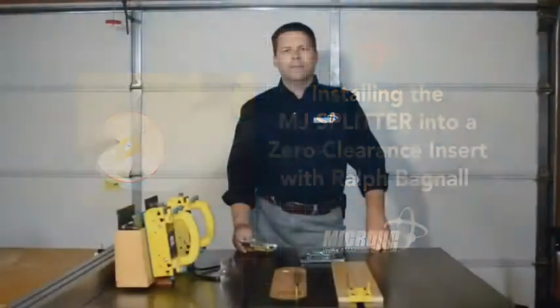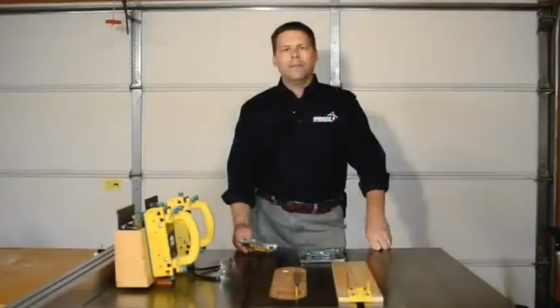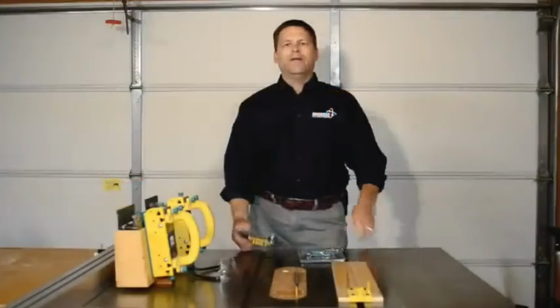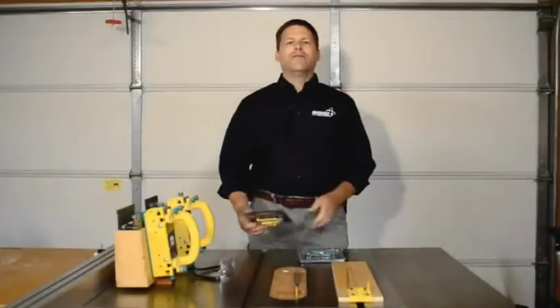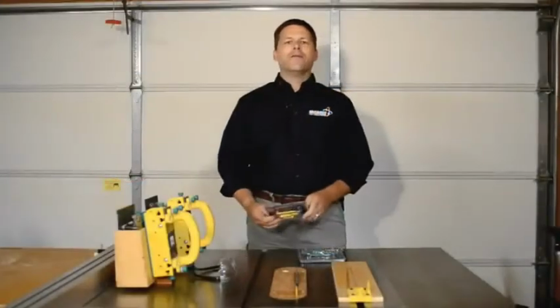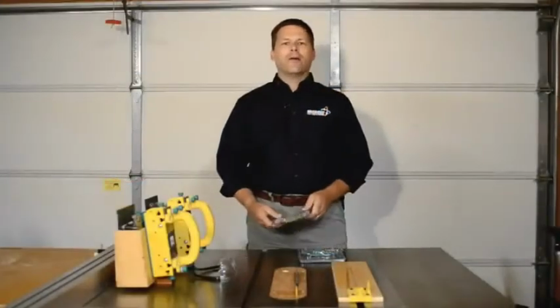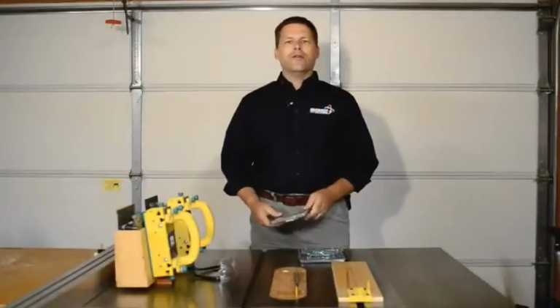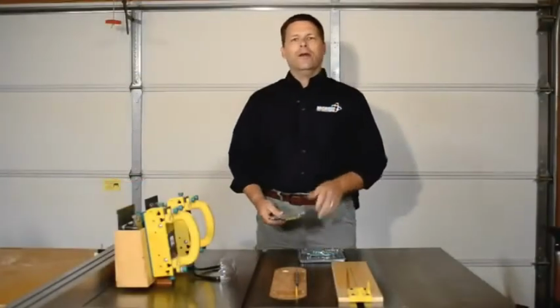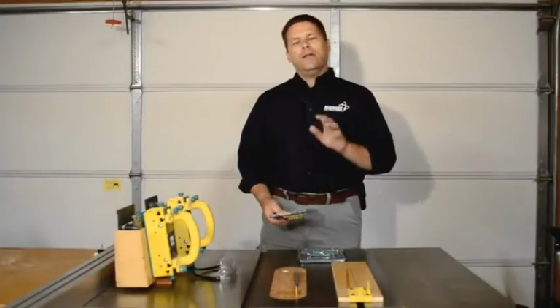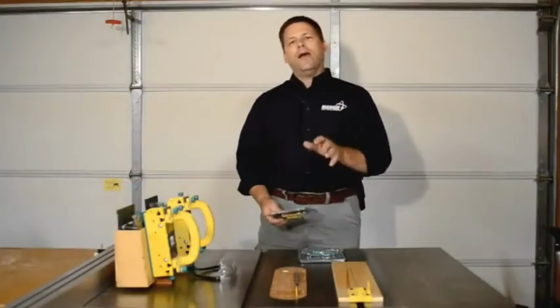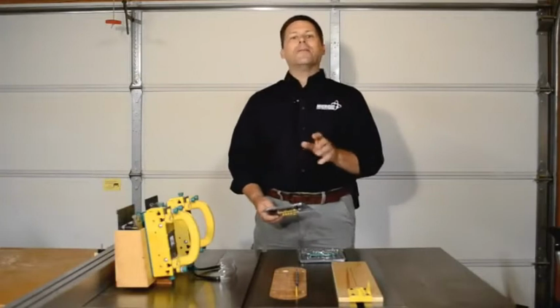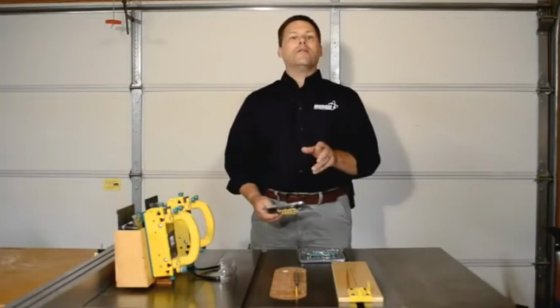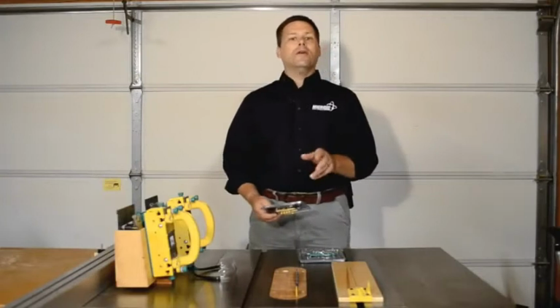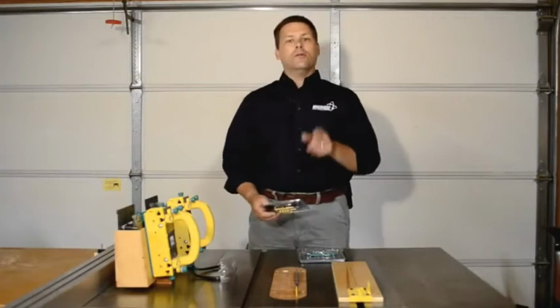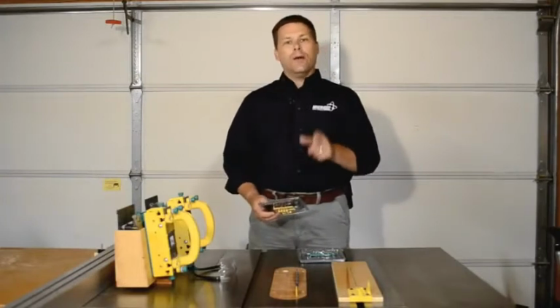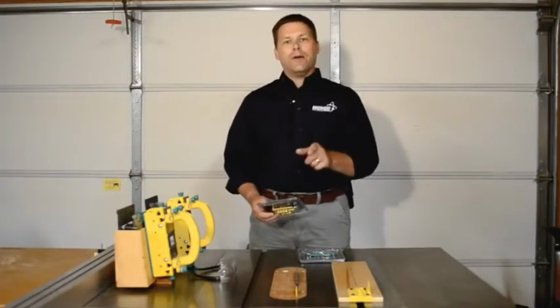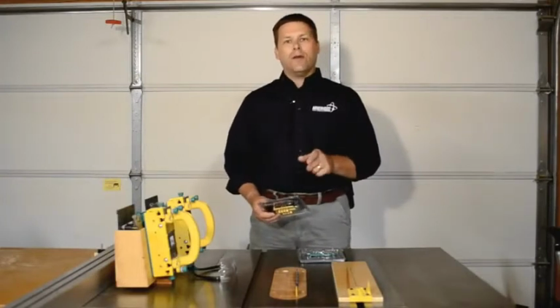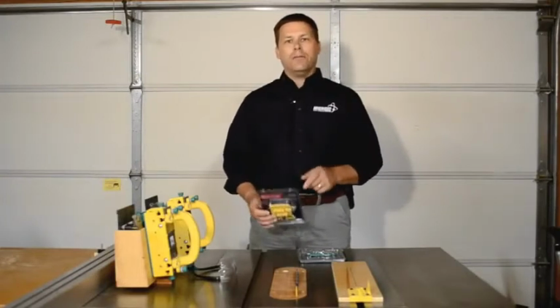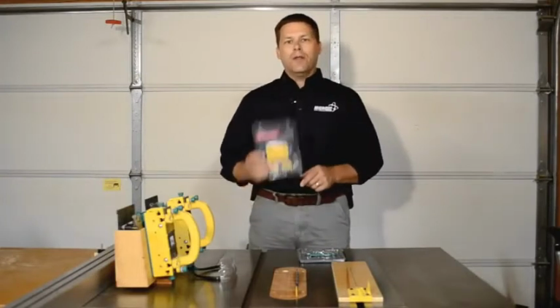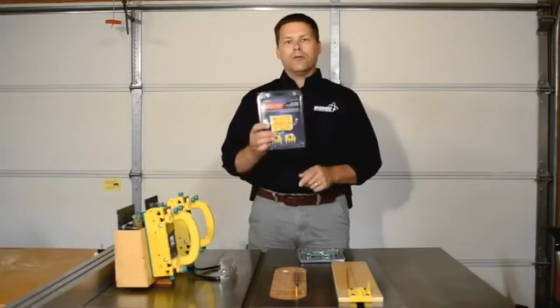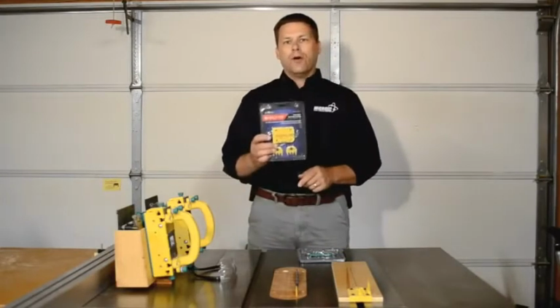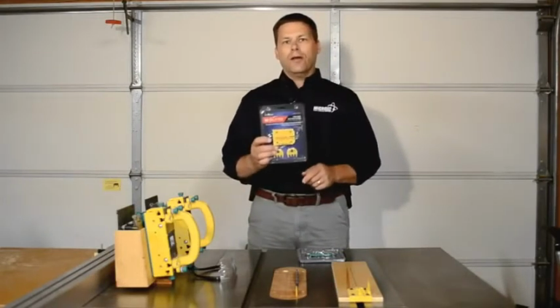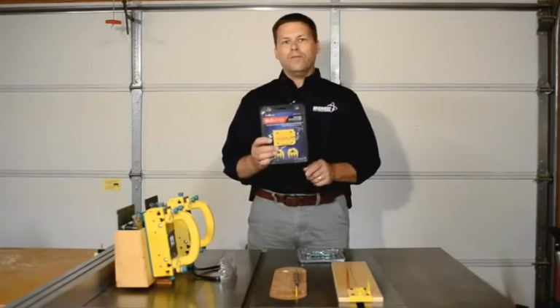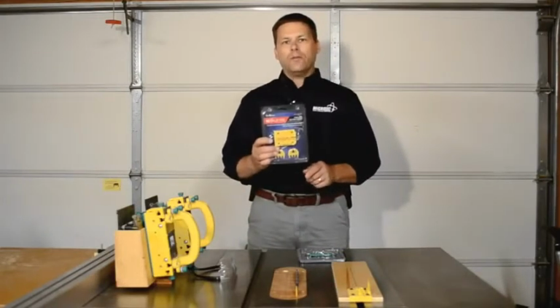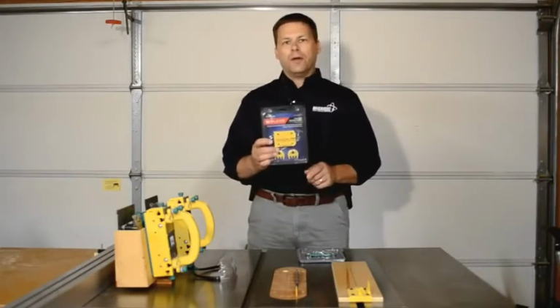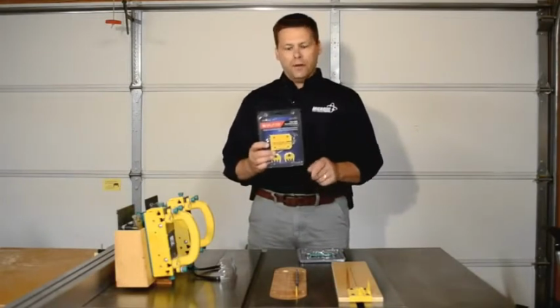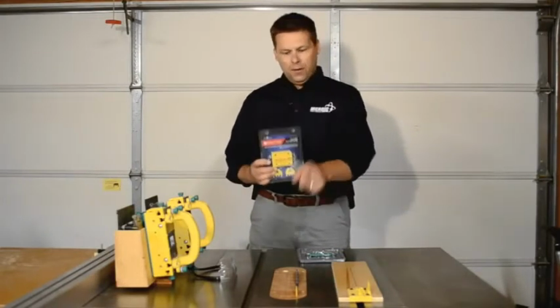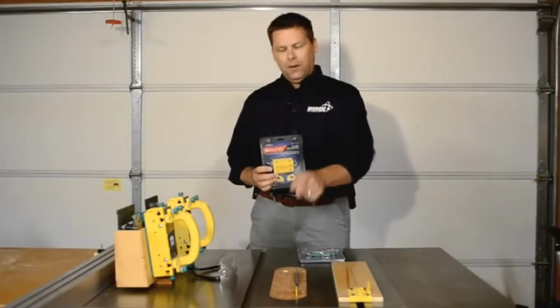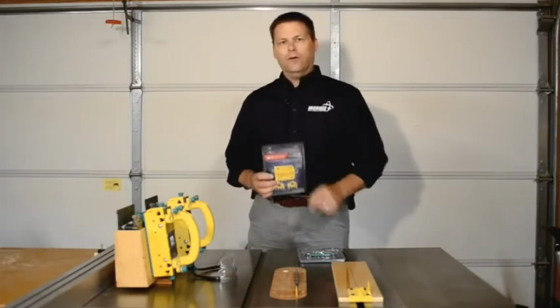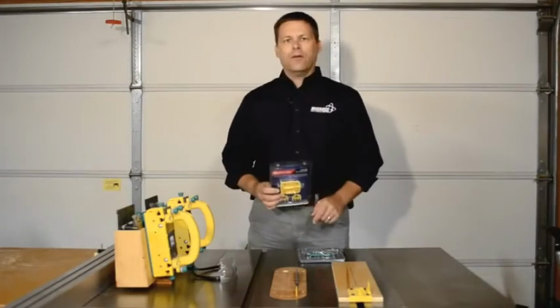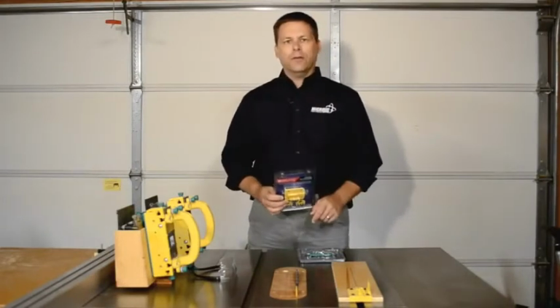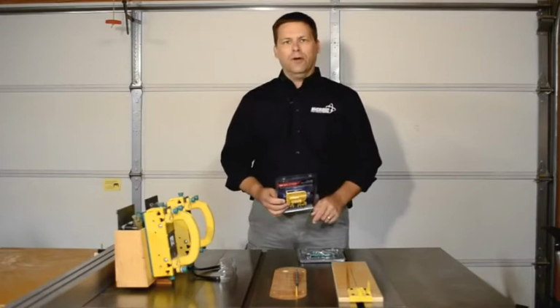Hey, Ralph here from Microjig. Today I'm going to take you step-by-step through installing an MJ splitter on your table saw.